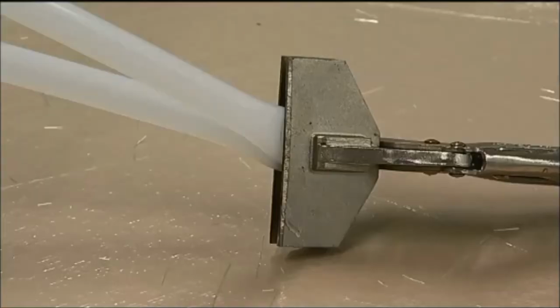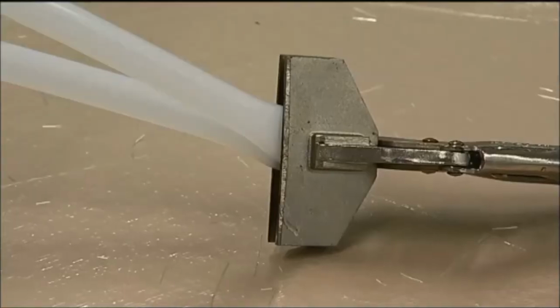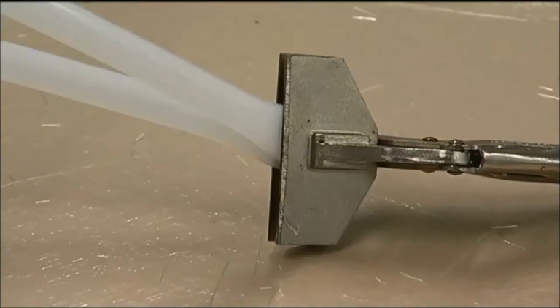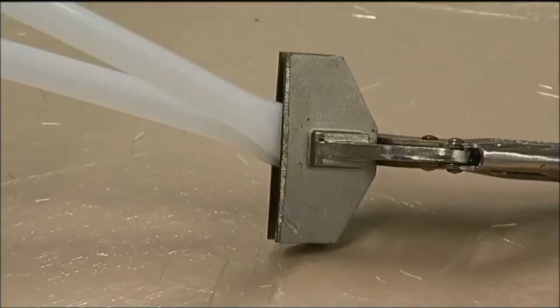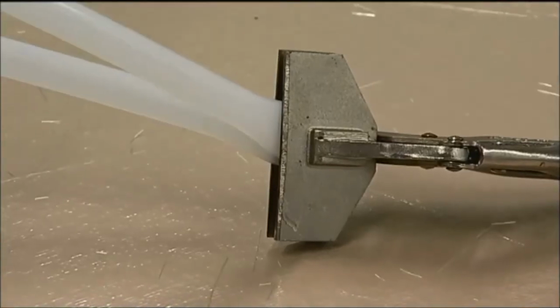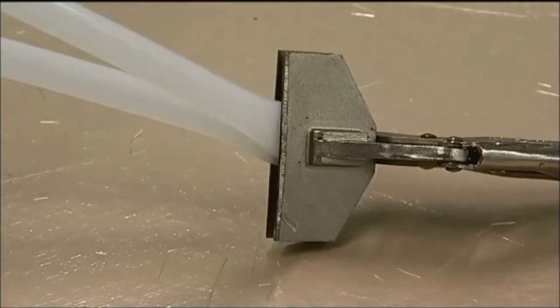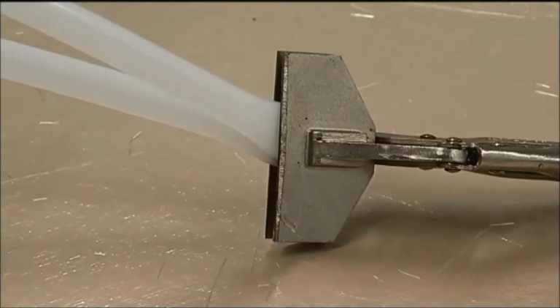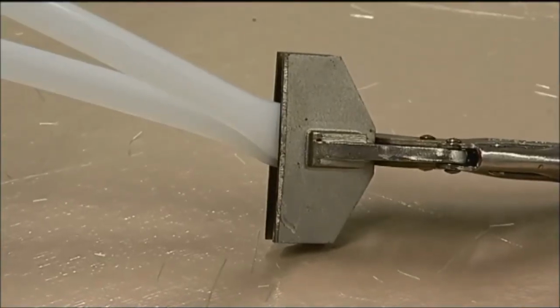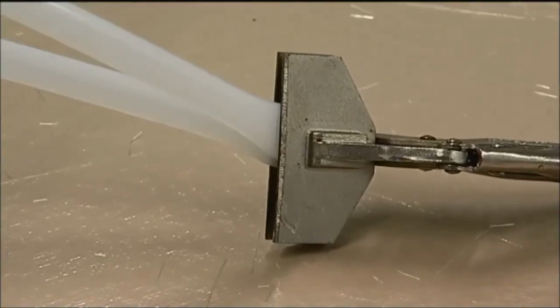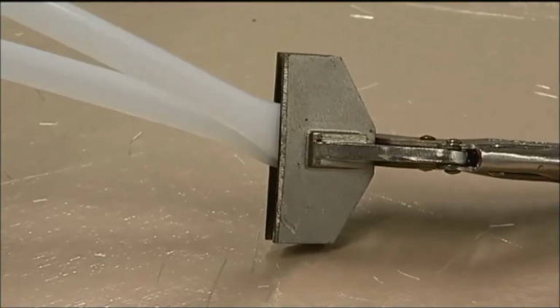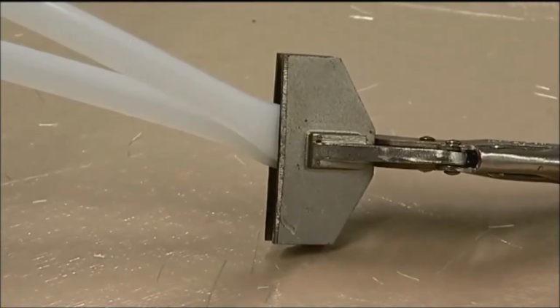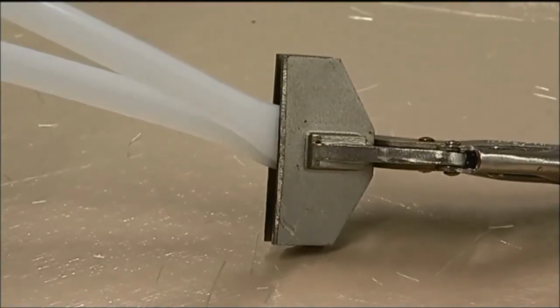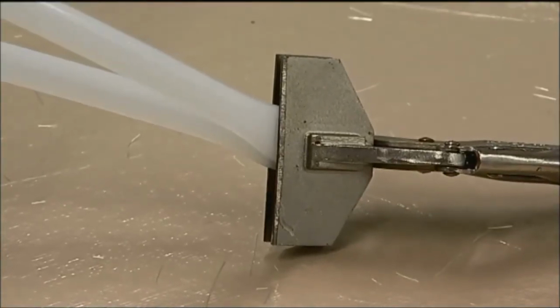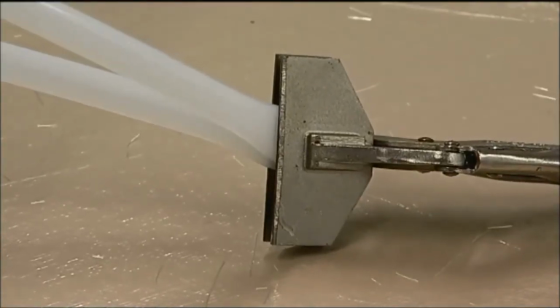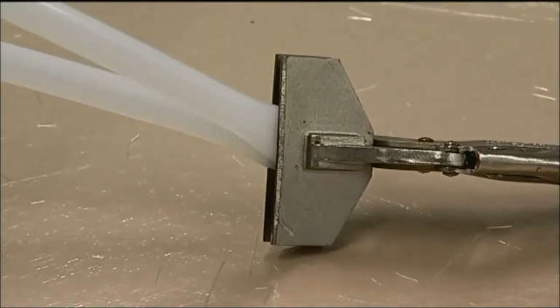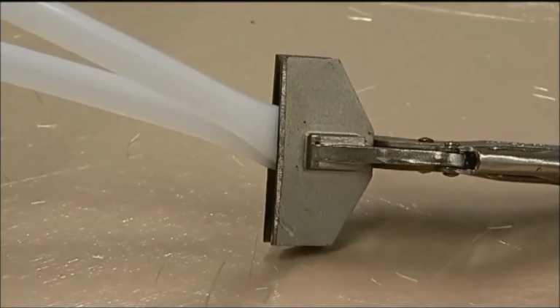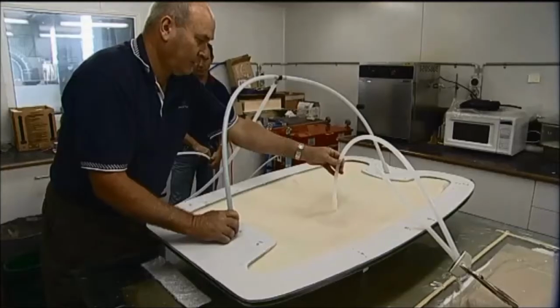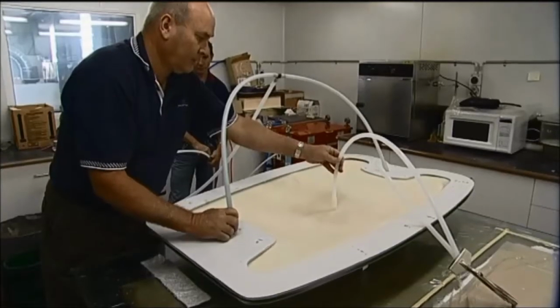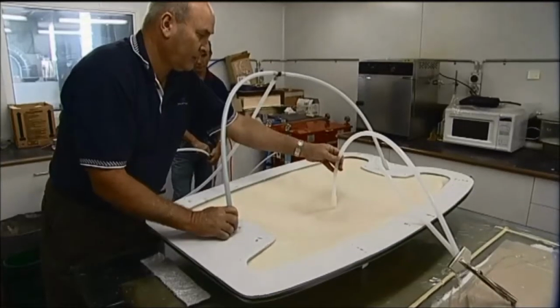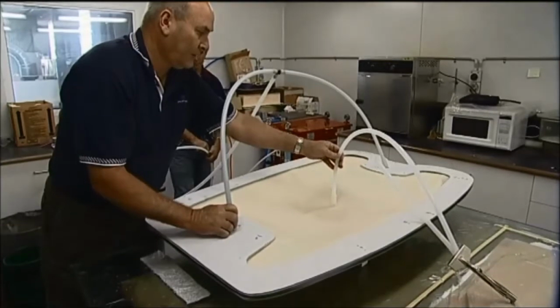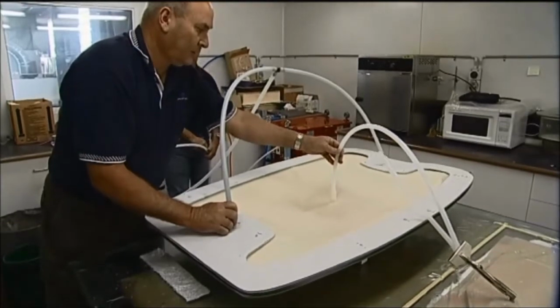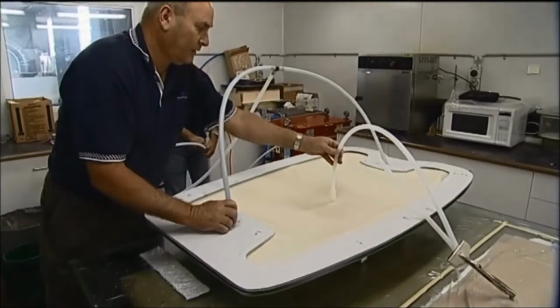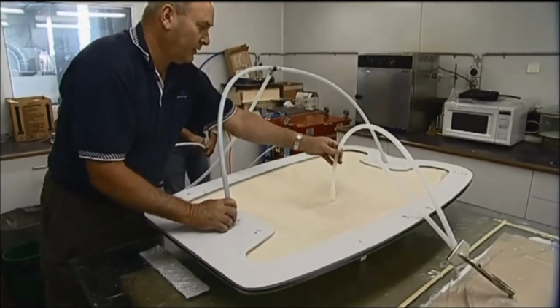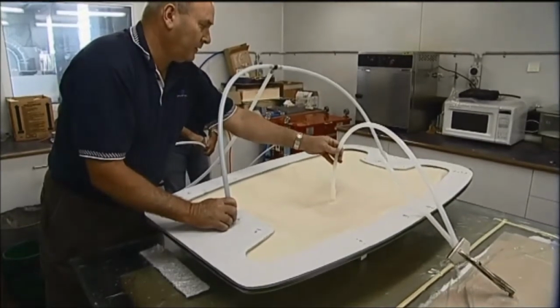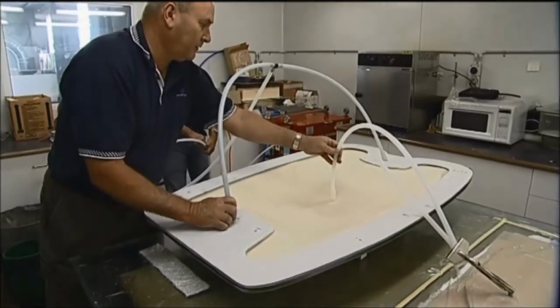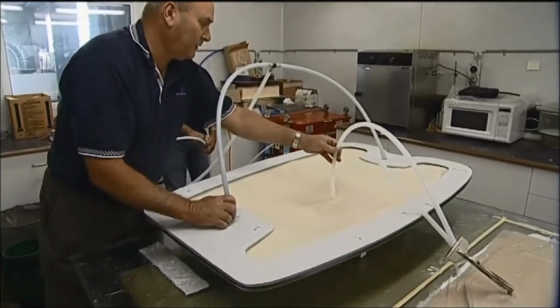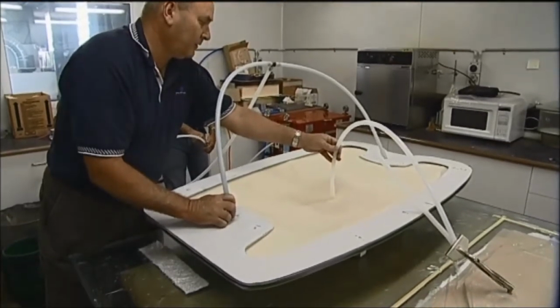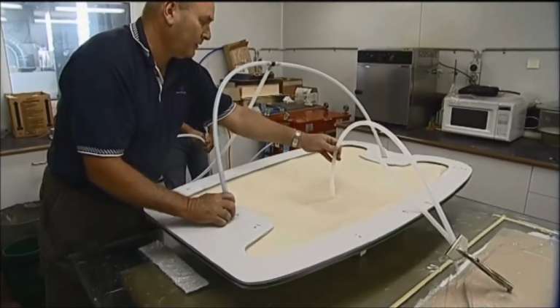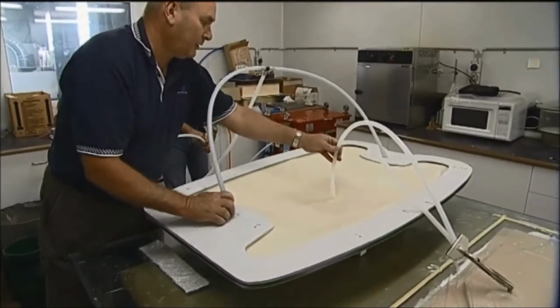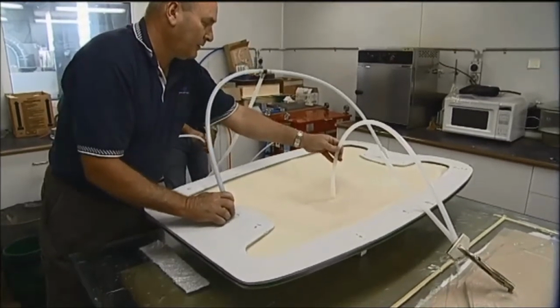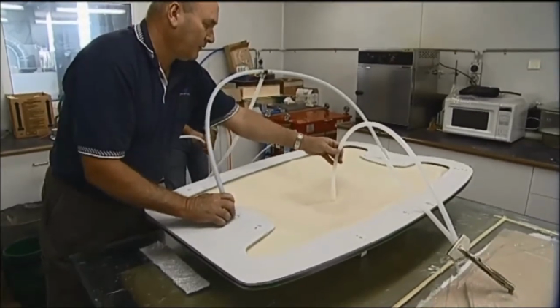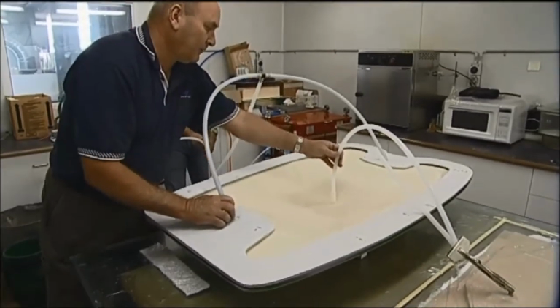After sealing, a vacuum is introduced so that the flexible mould takes the desired shape.